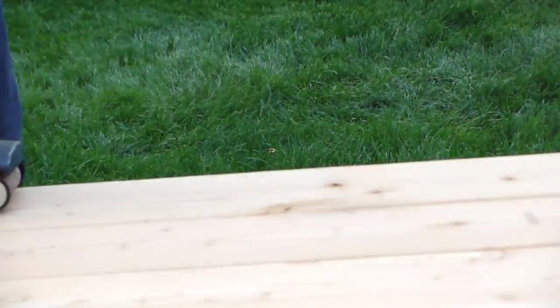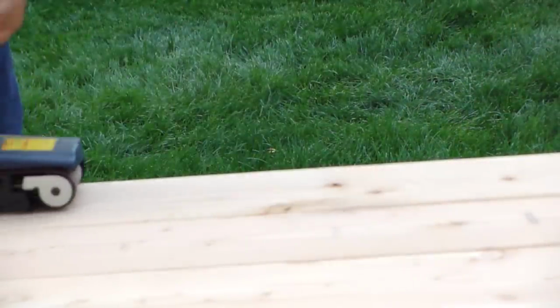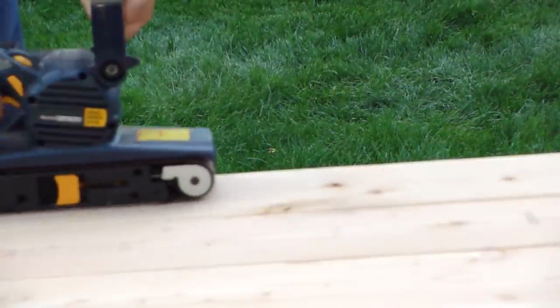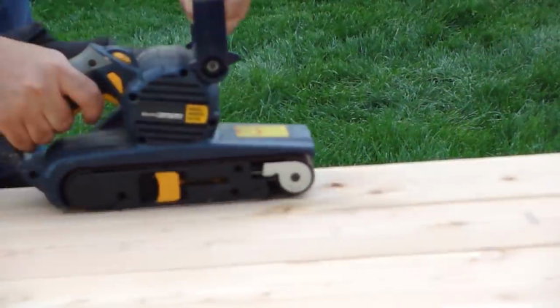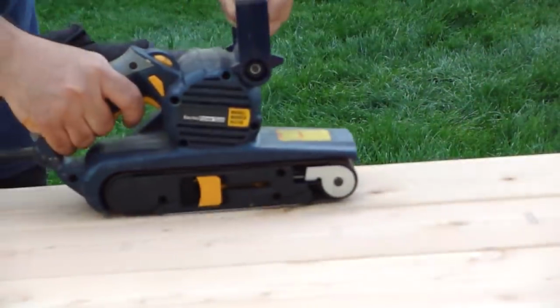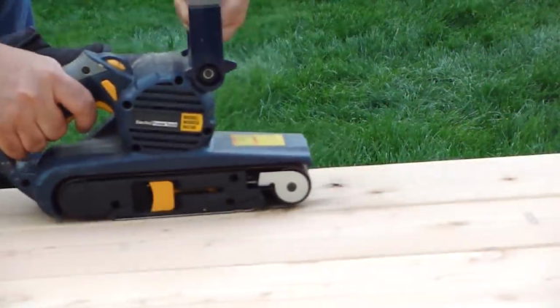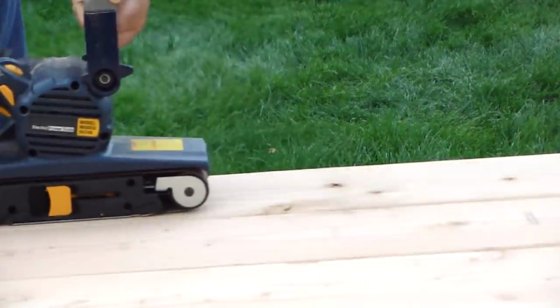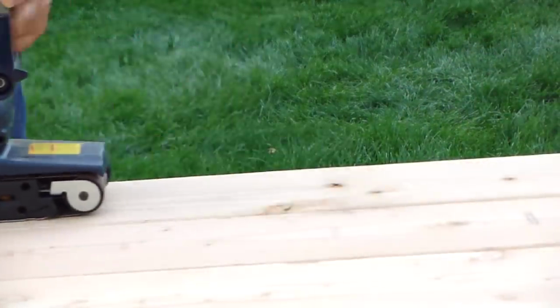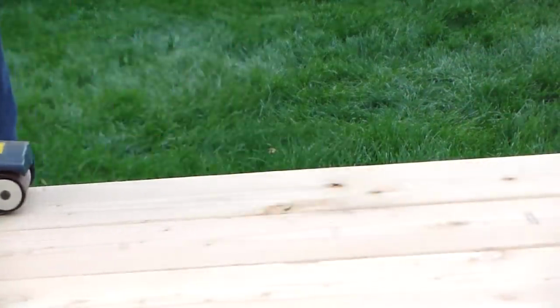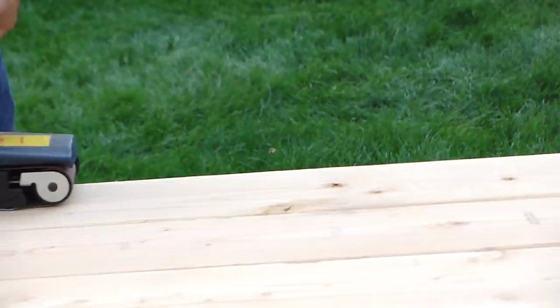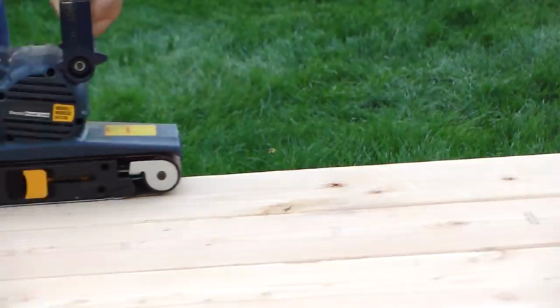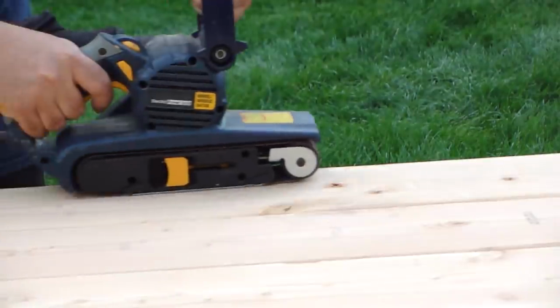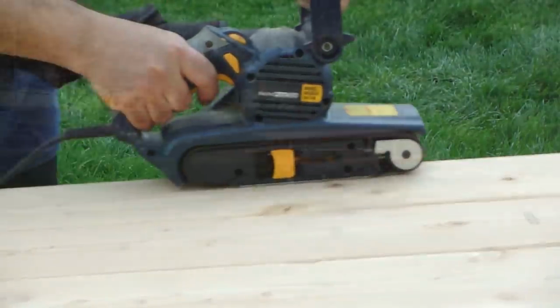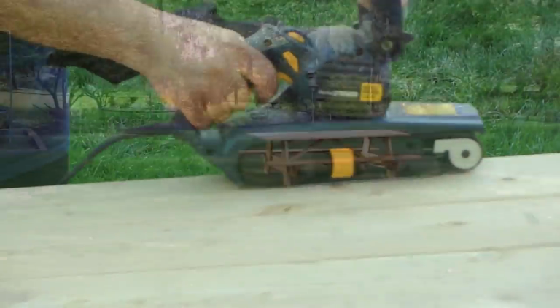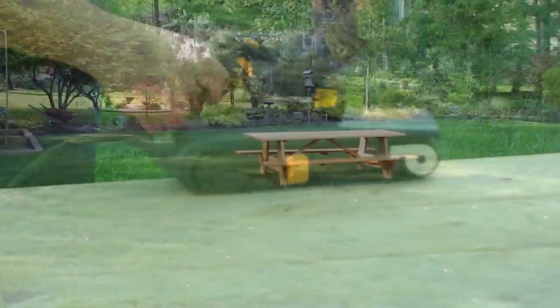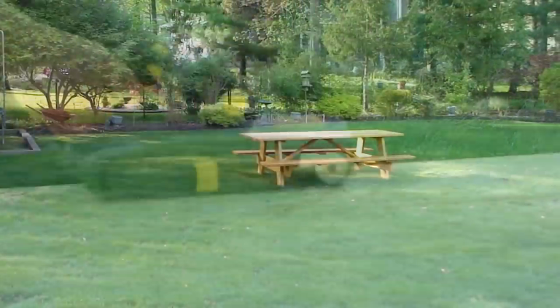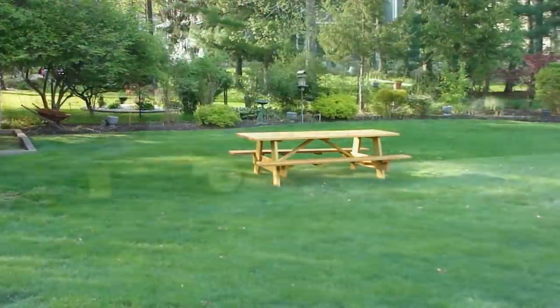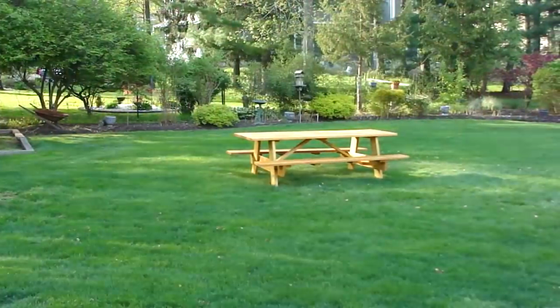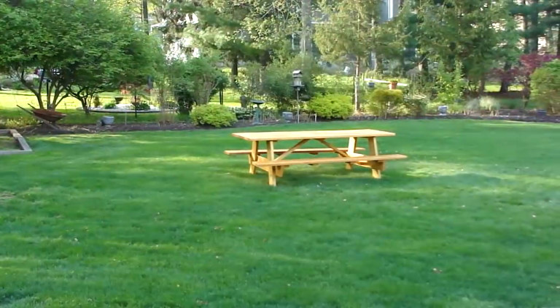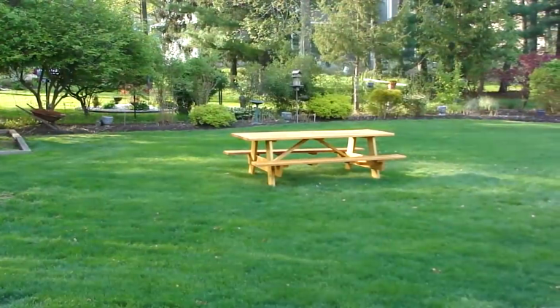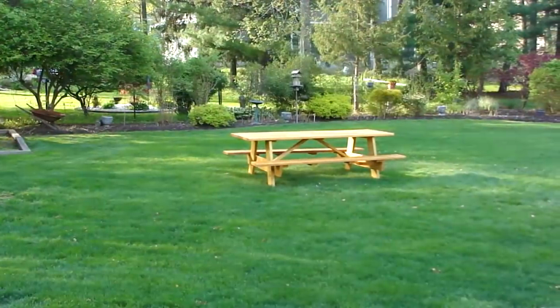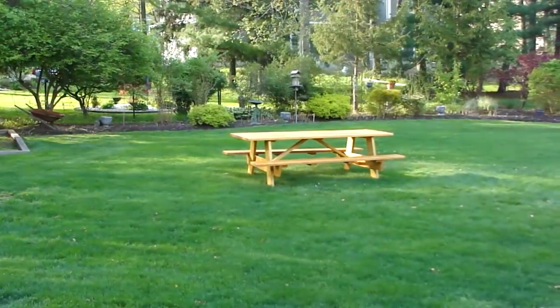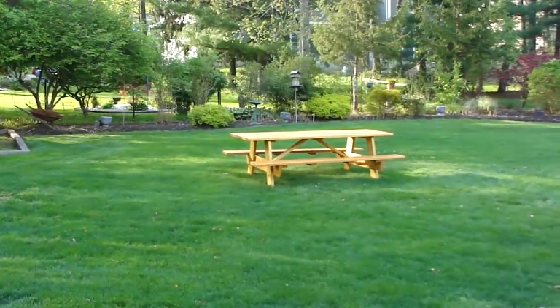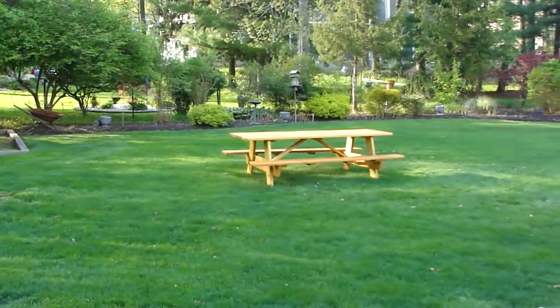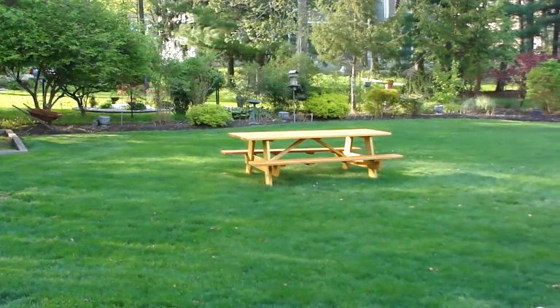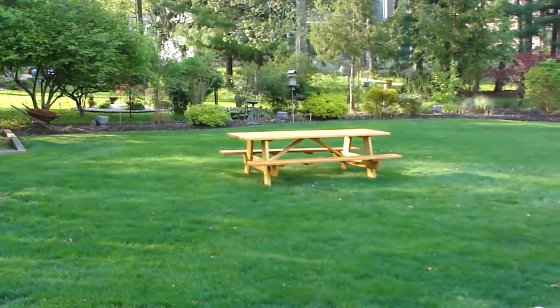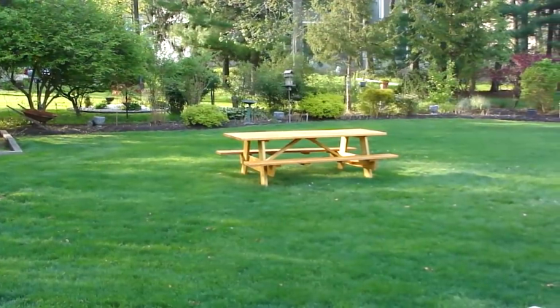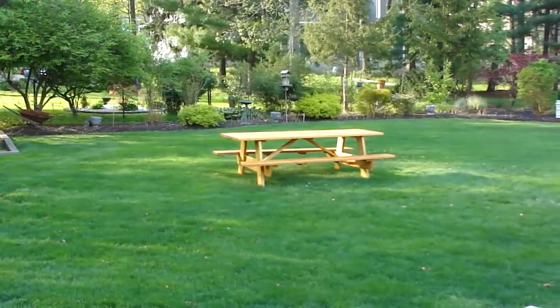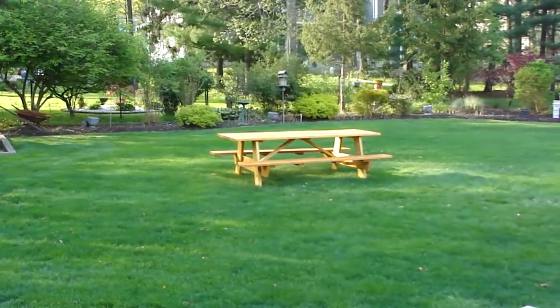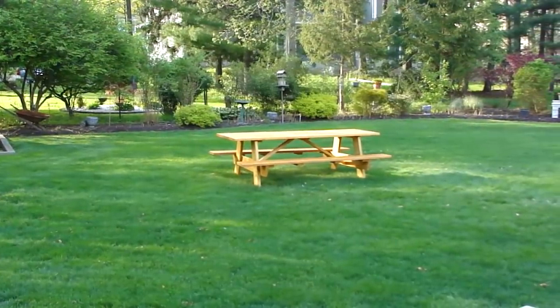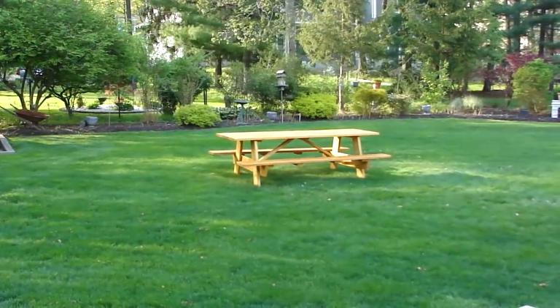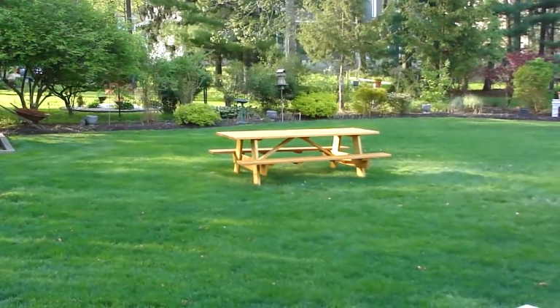Some sanding and weatherproofing and then it's all done. This table will comfortably hold ten people.